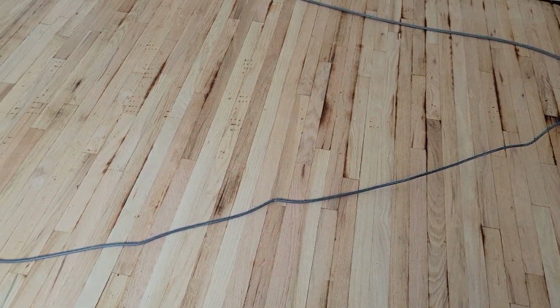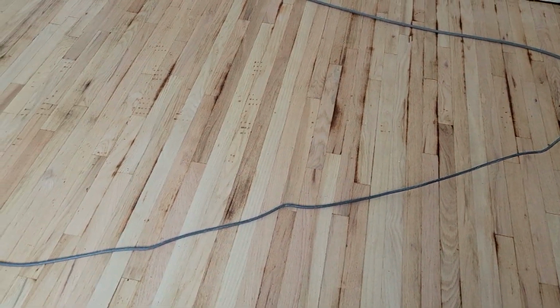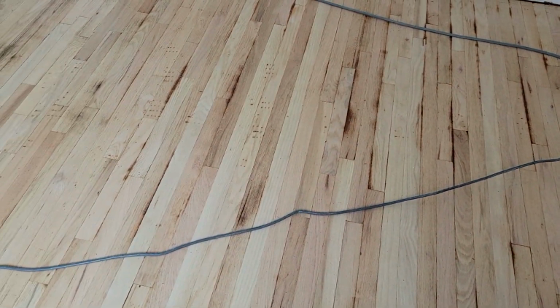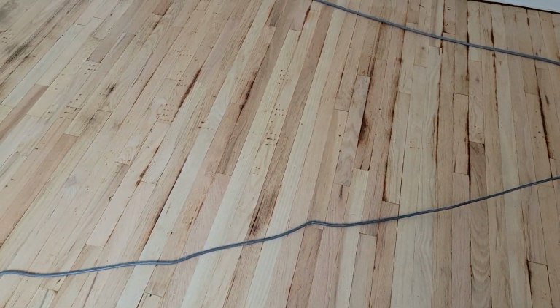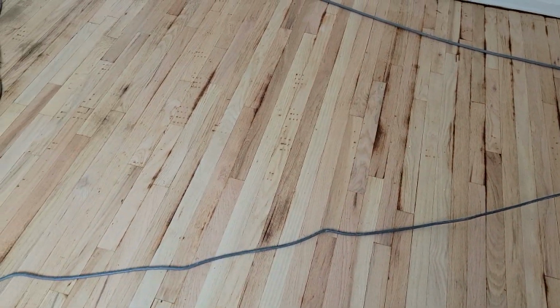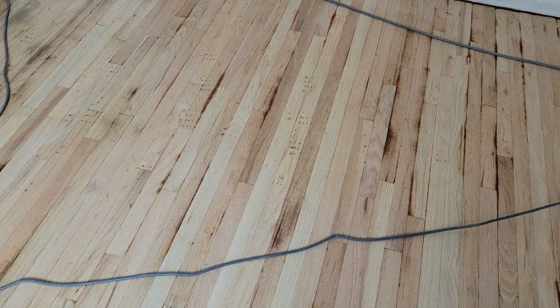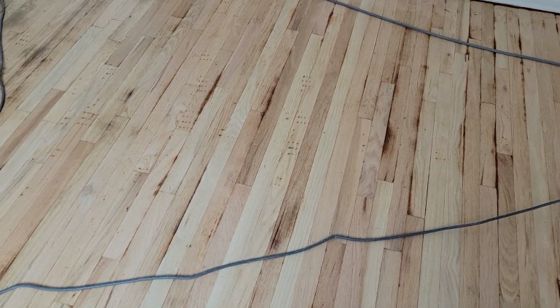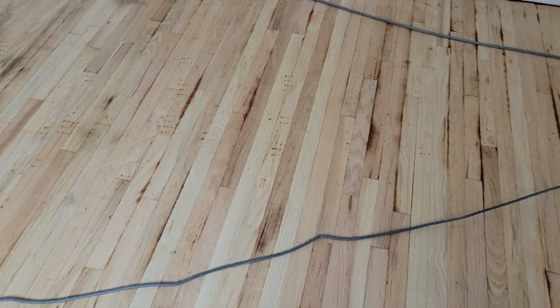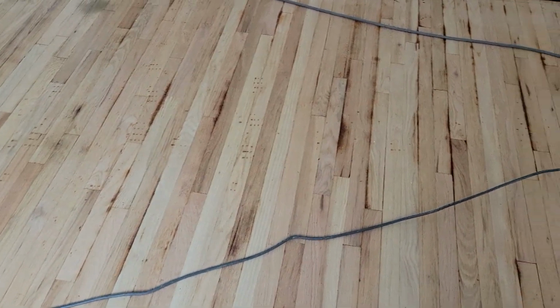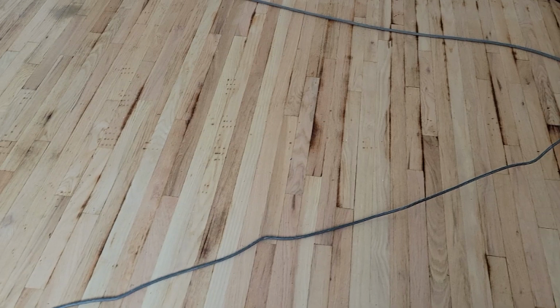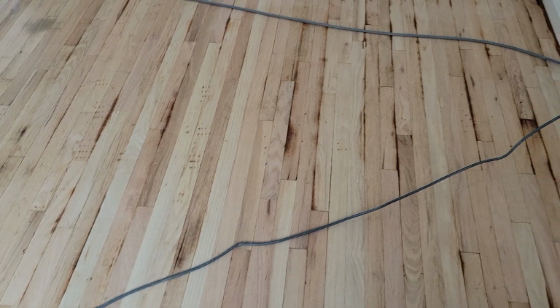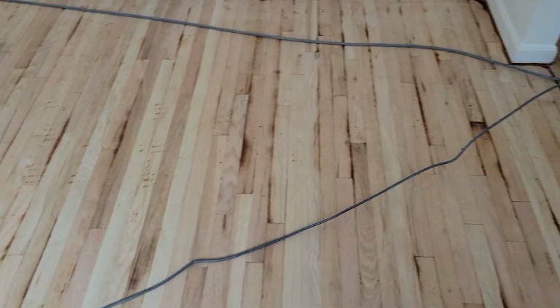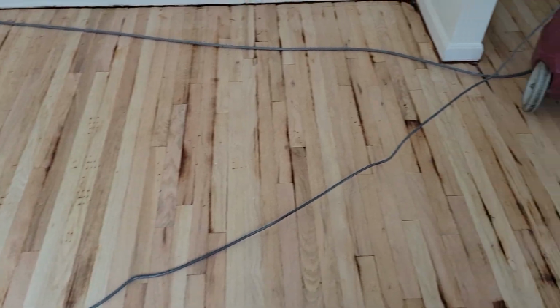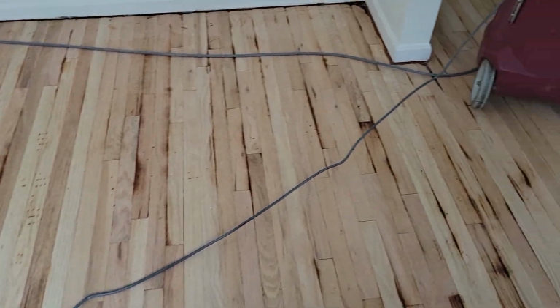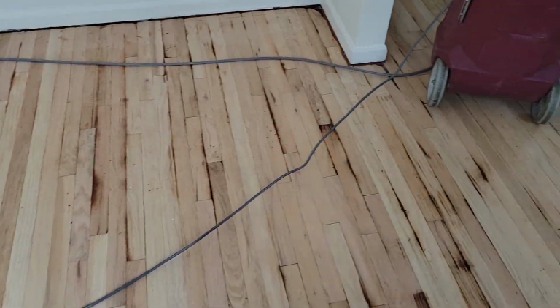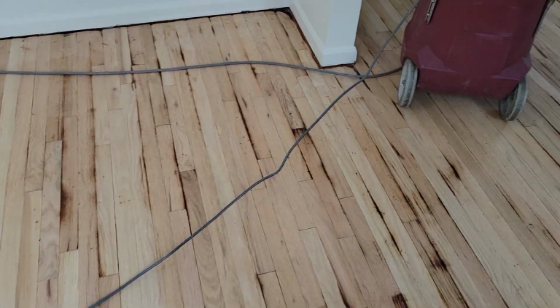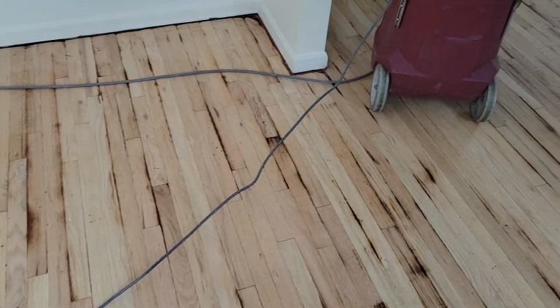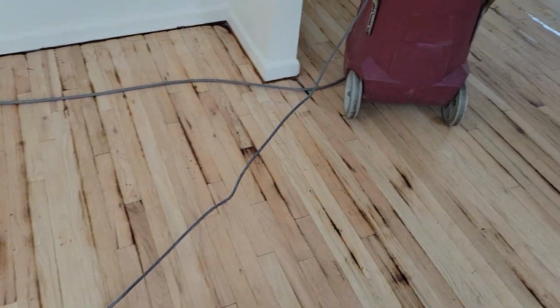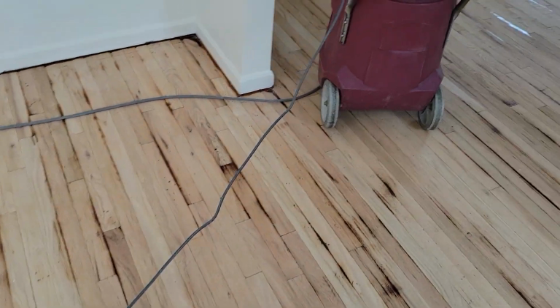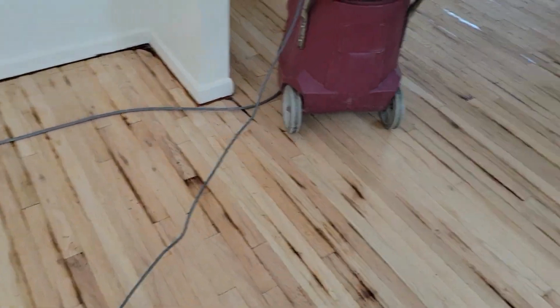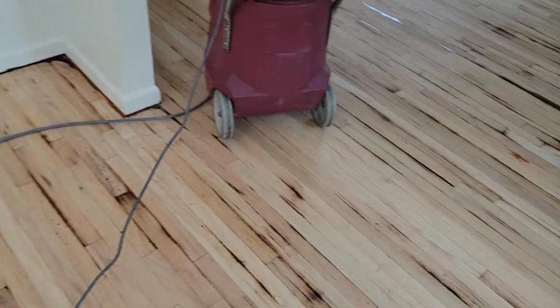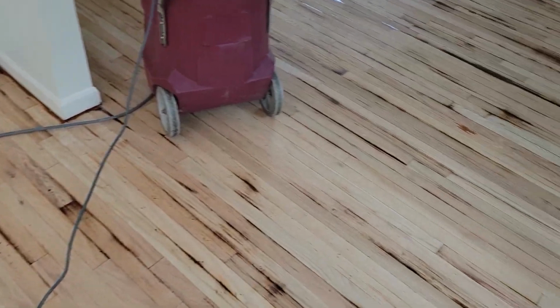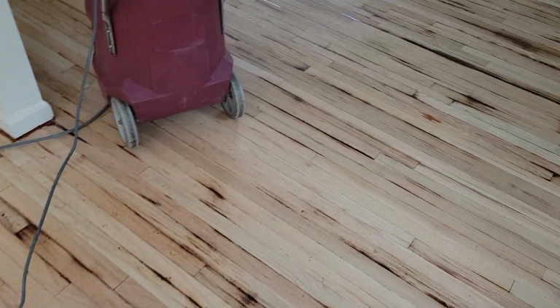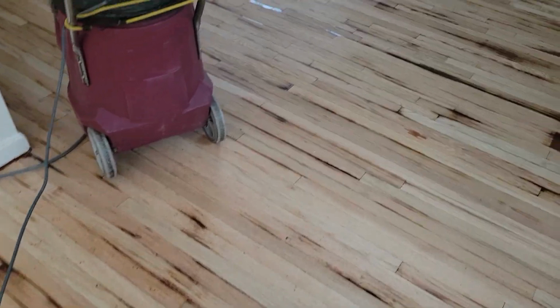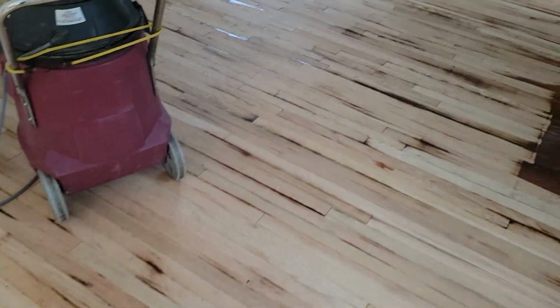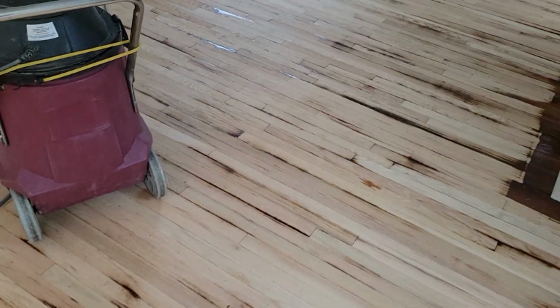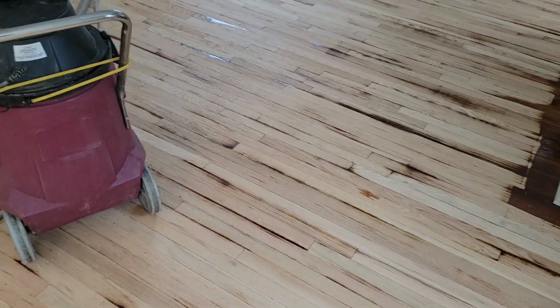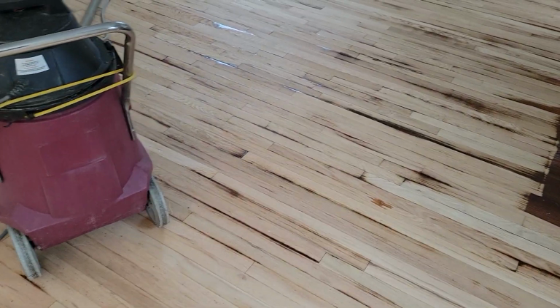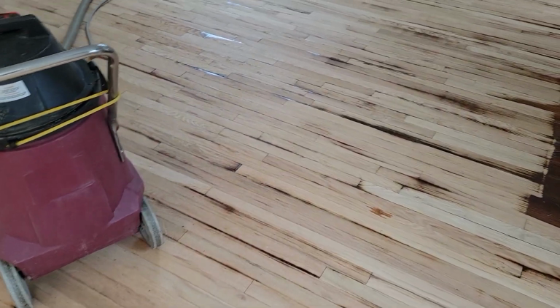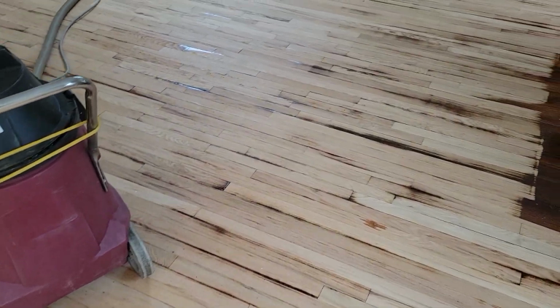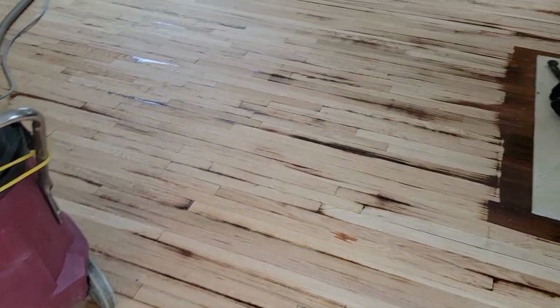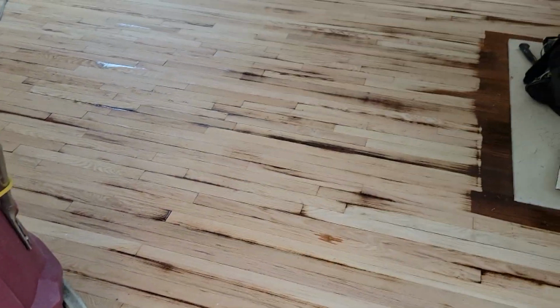All right guys, this is Don — back to work.